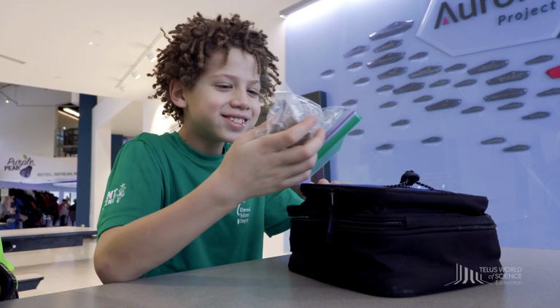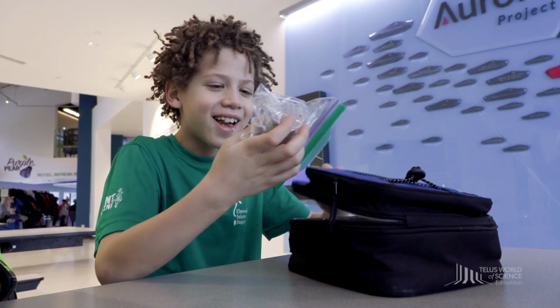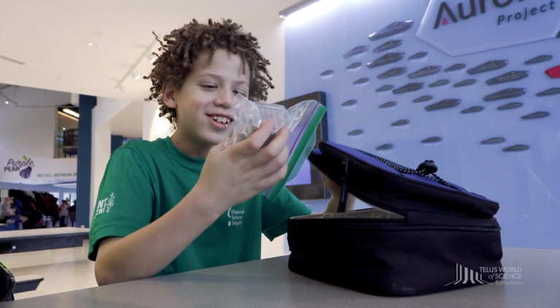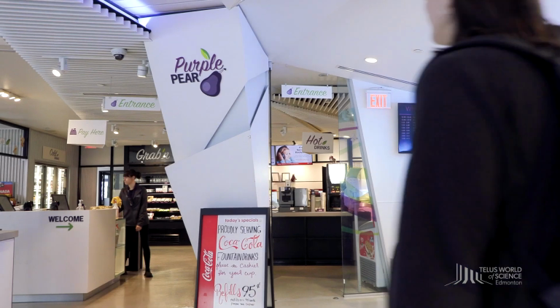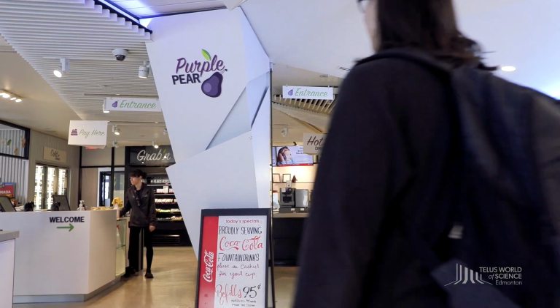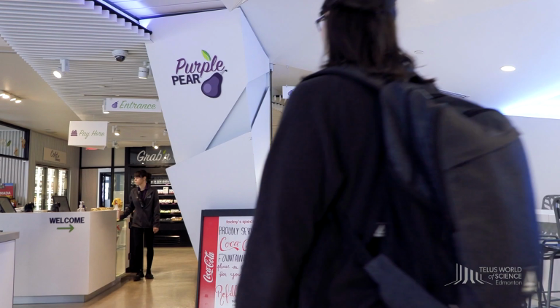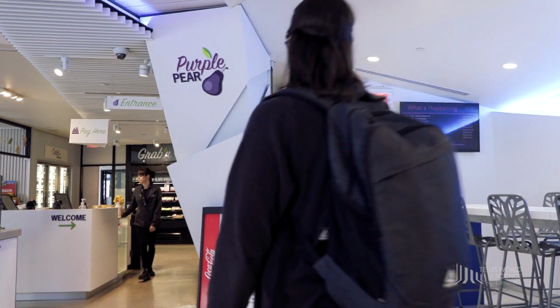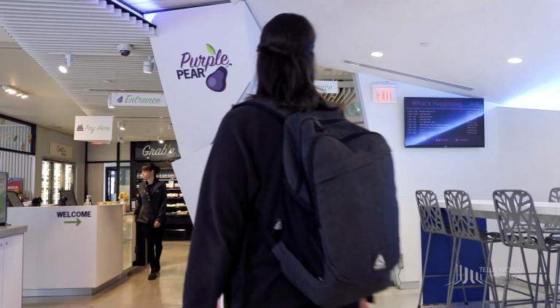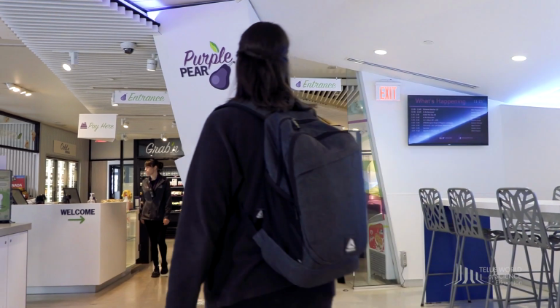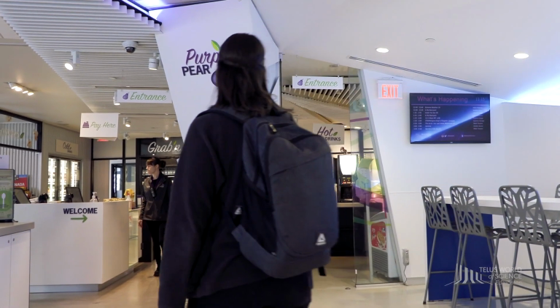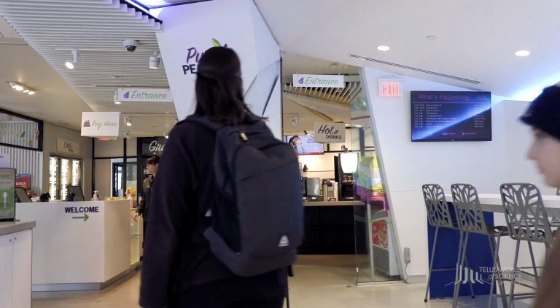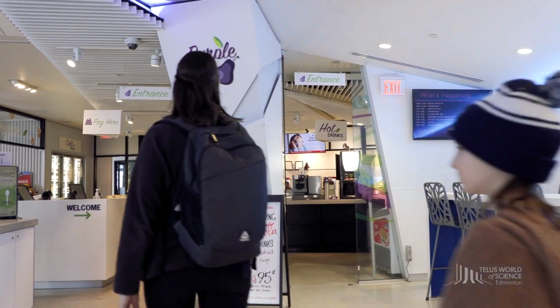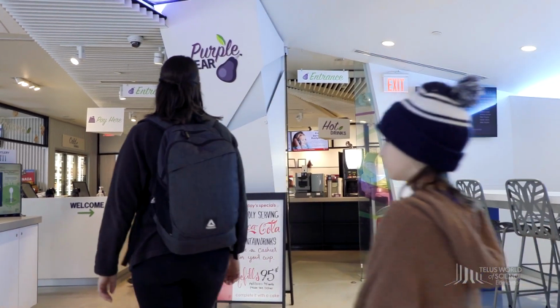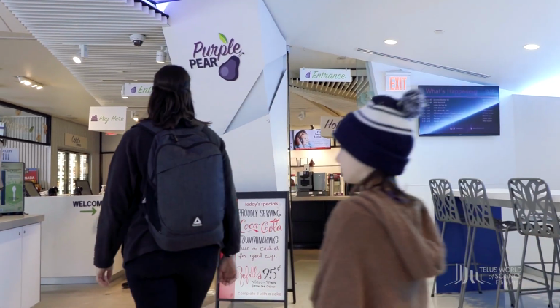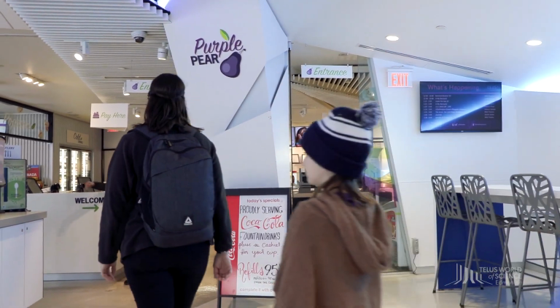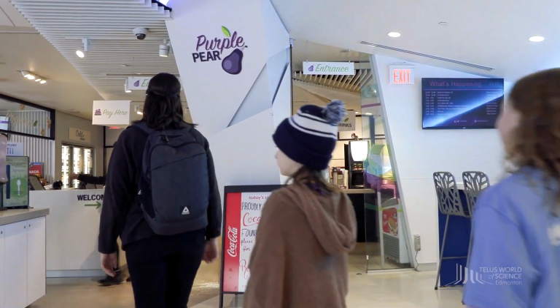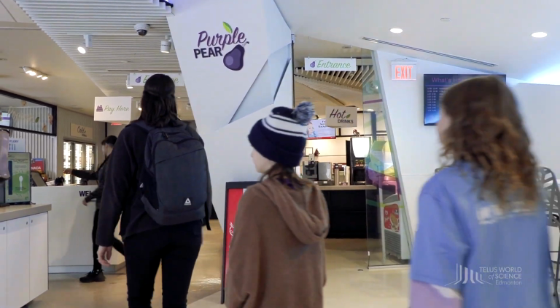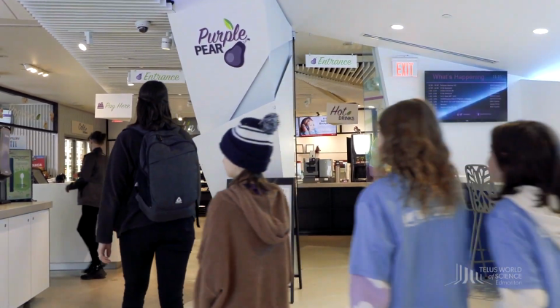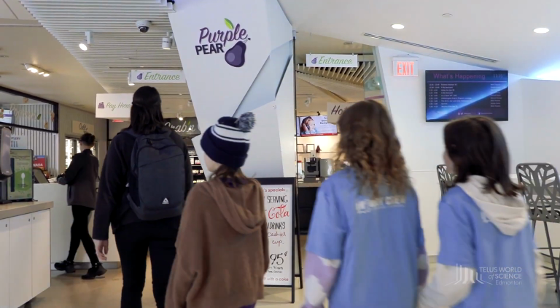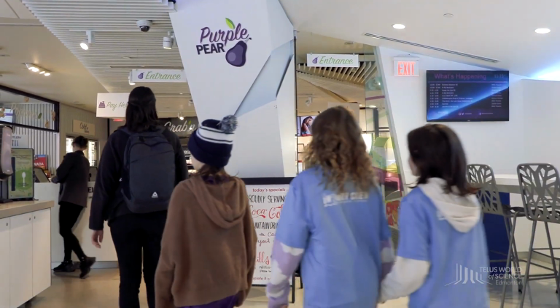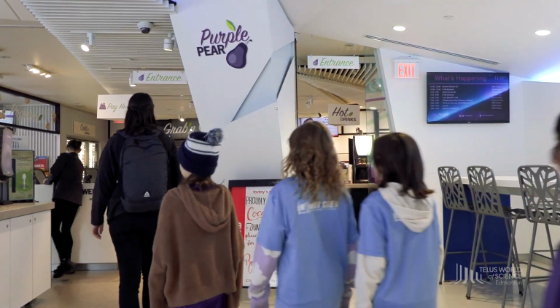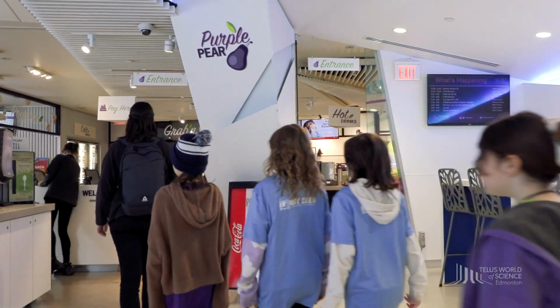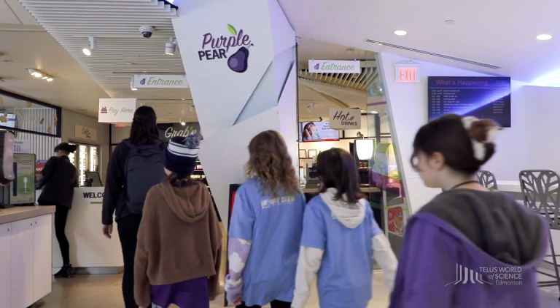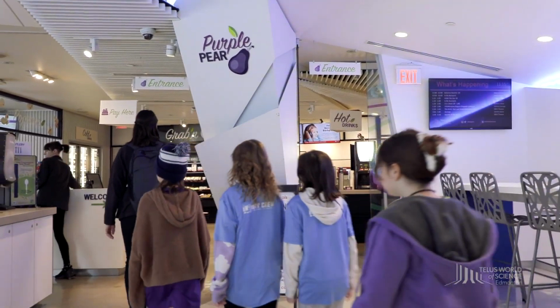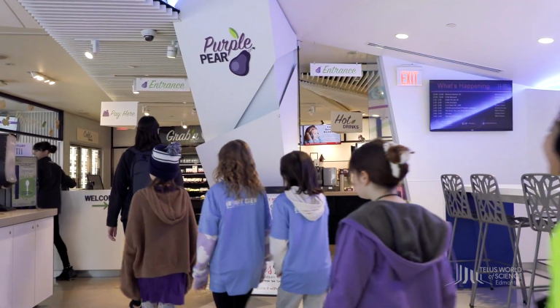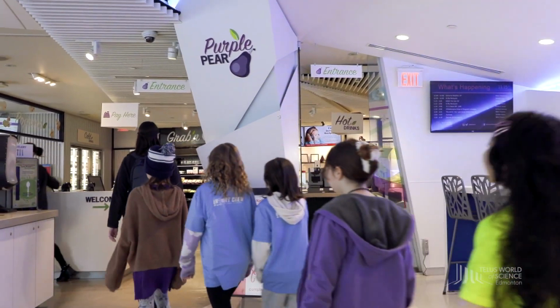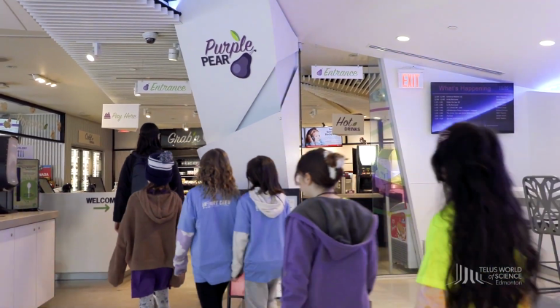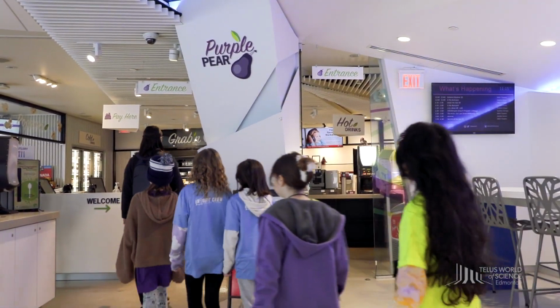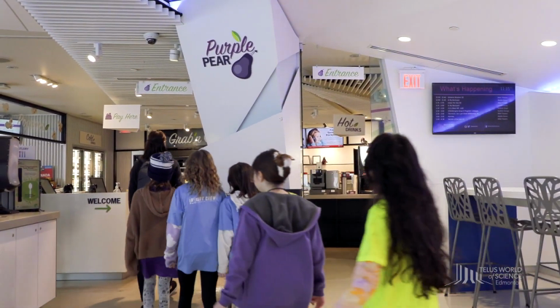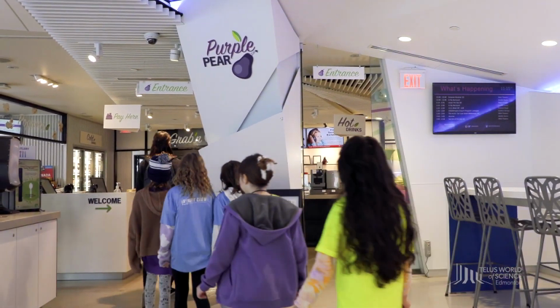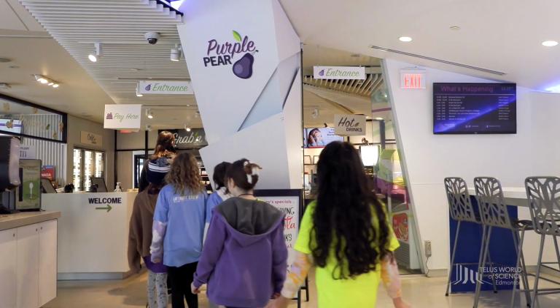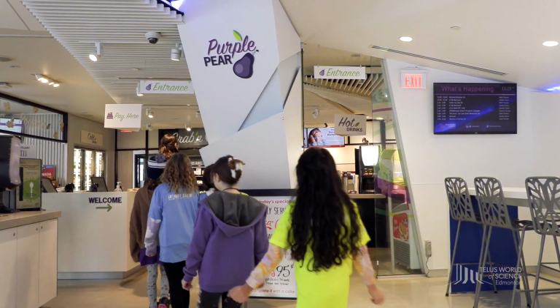You have access to this space at all times, so feel free to send a chaperone or two to retrieve your lunches or belongings as needed. You will have 25 minutes to eat and we ask that you clean up your eating area when you're done. Unless you are planning to buy lunches at the Purple Pear, we ask that you stay out of the restaurant area.